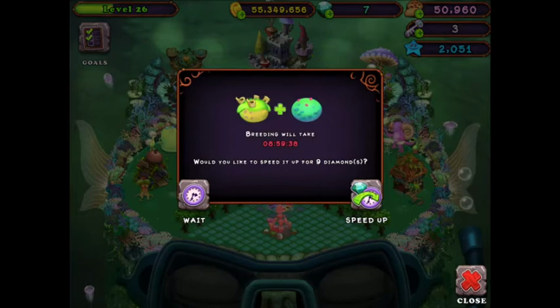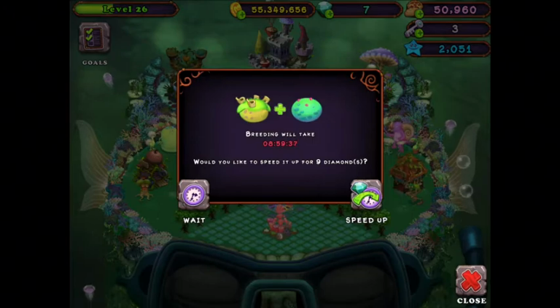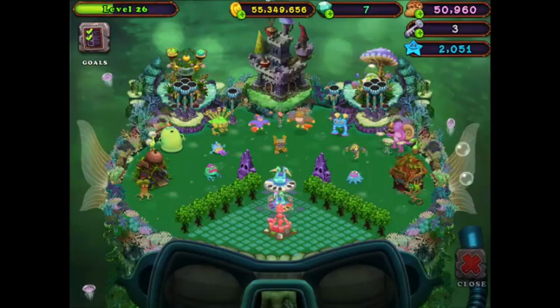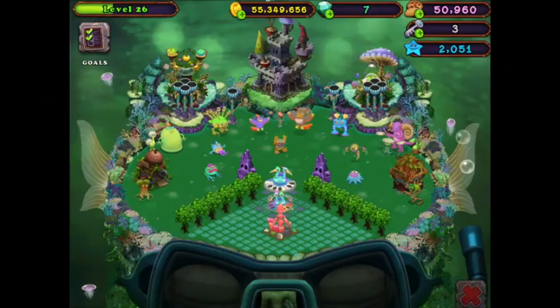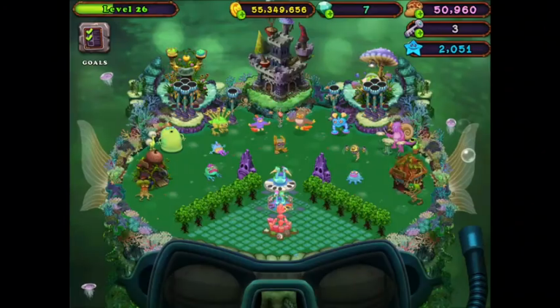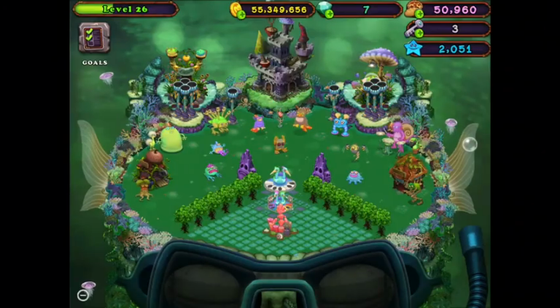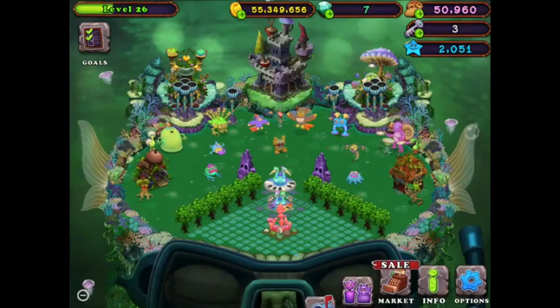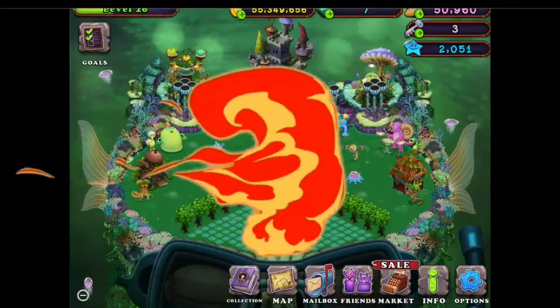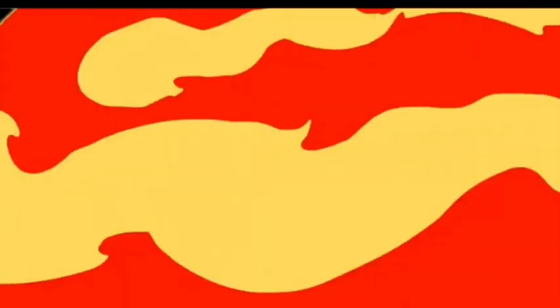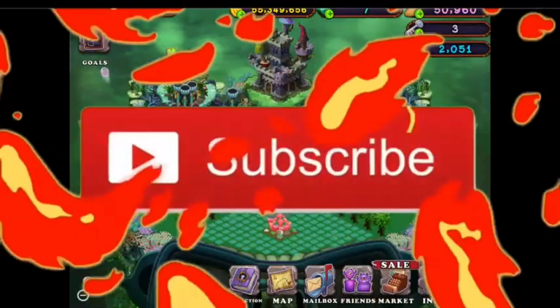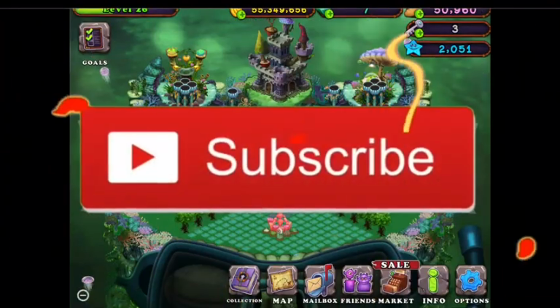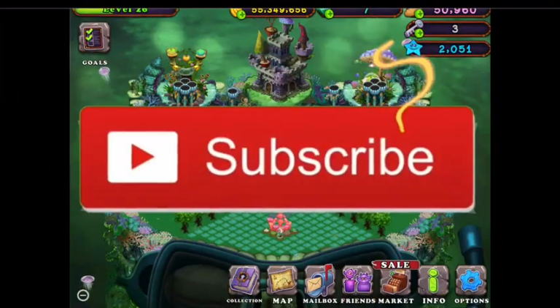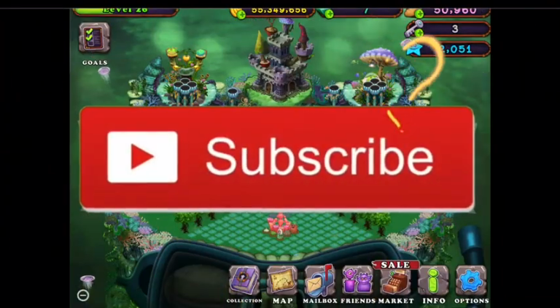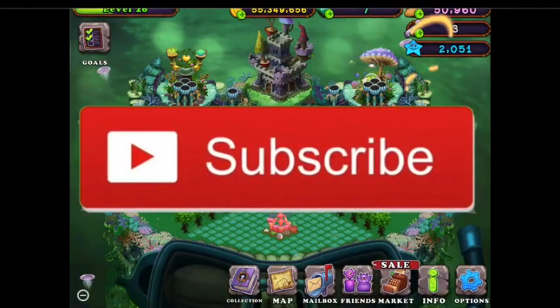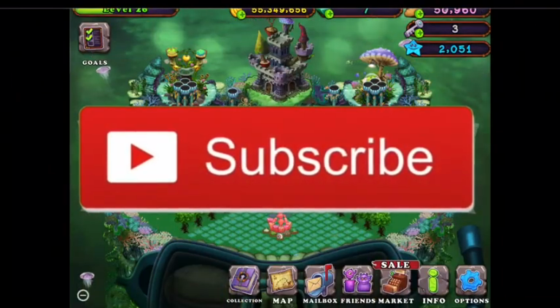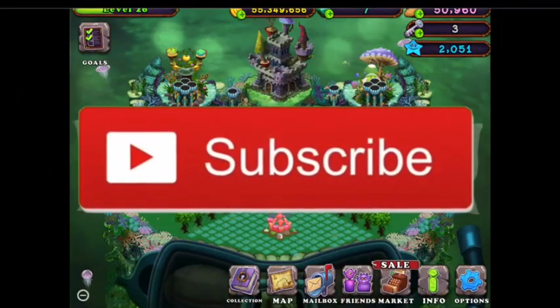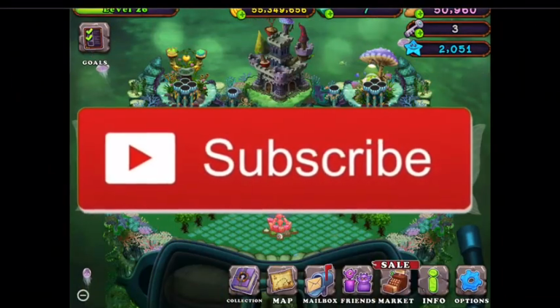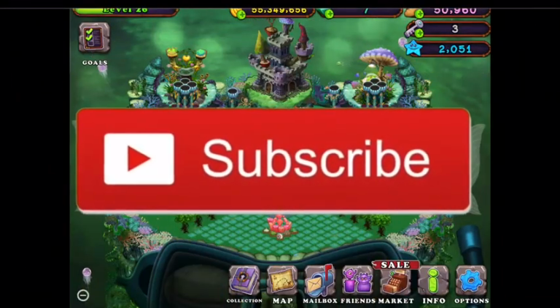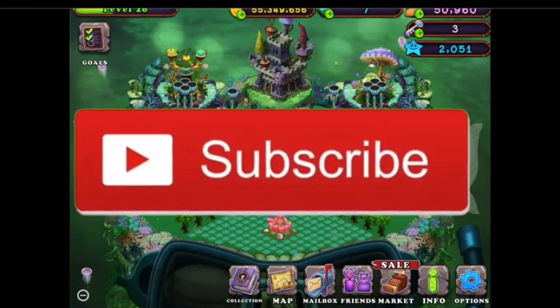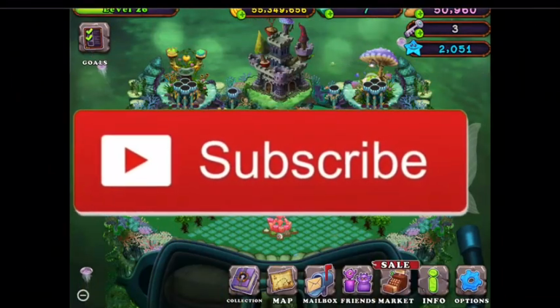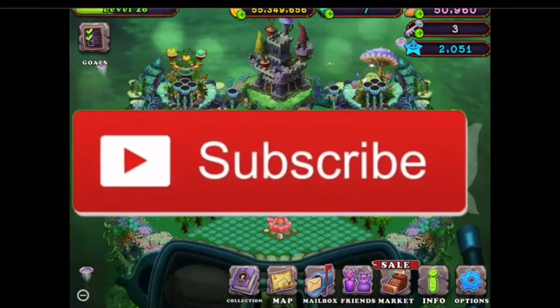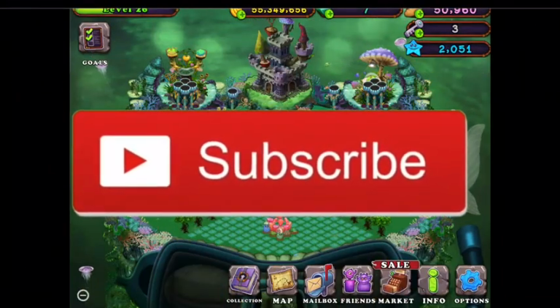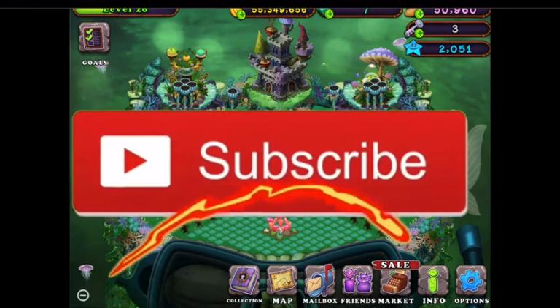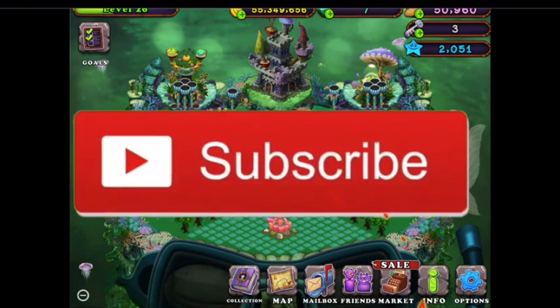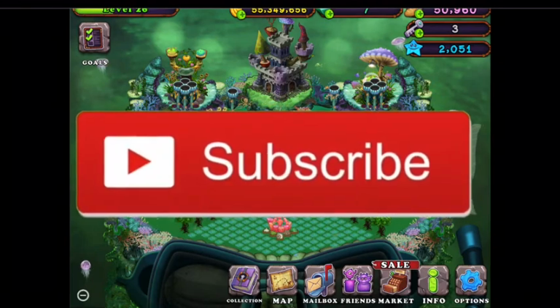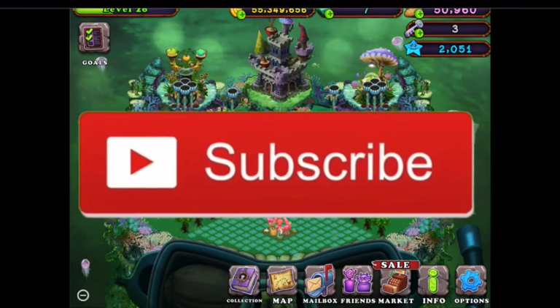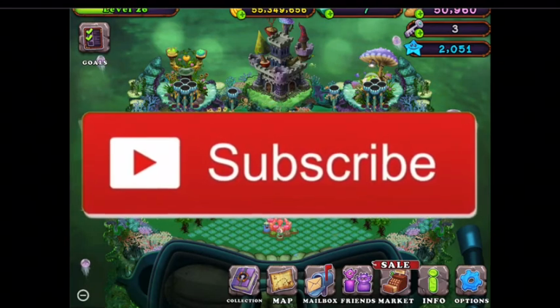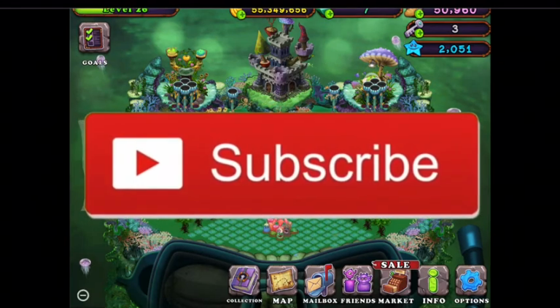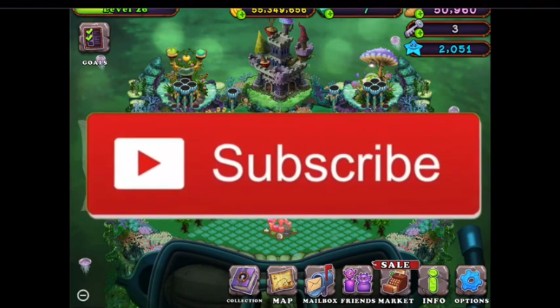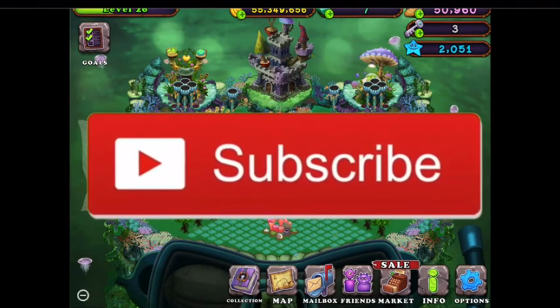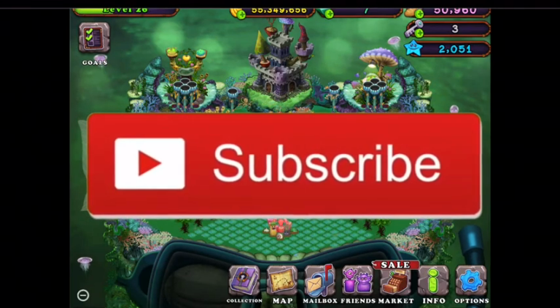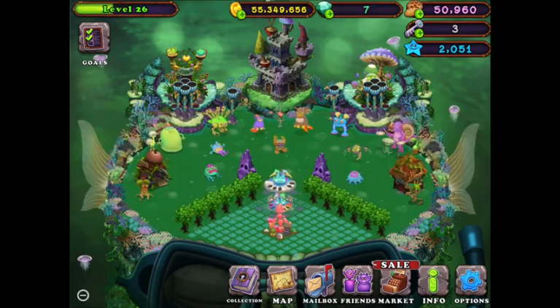So there you have it guys. Please do subscribe and hit the like button for more, and I'll see you guys in the next video.